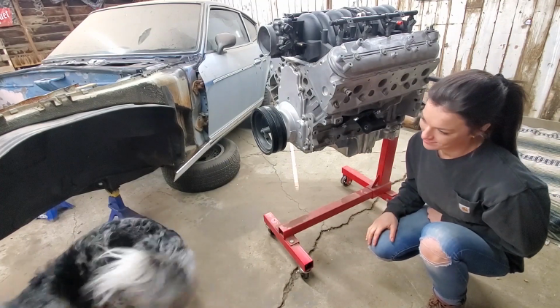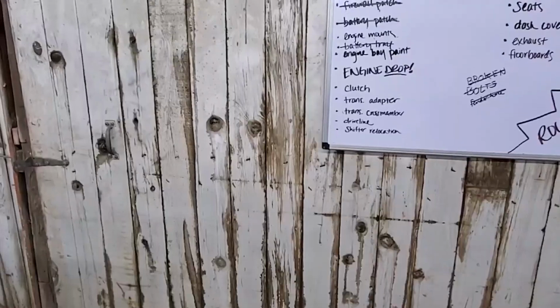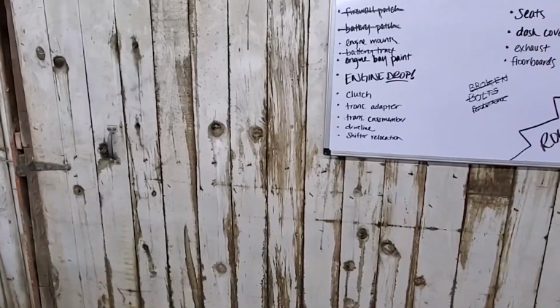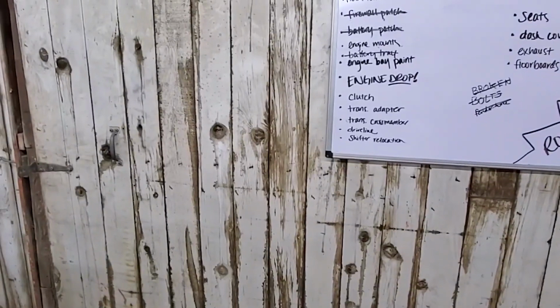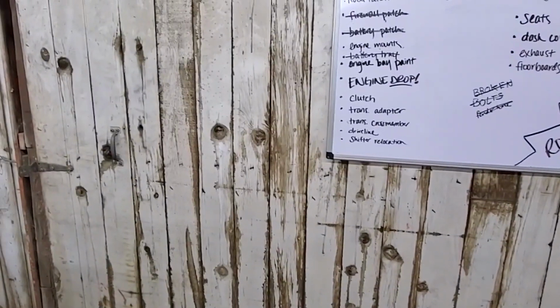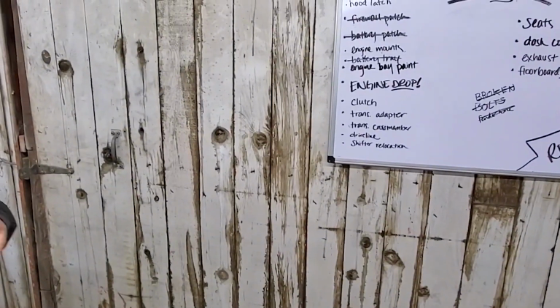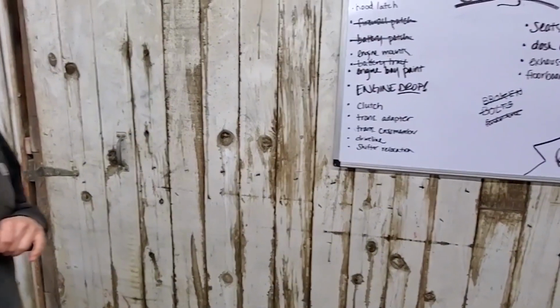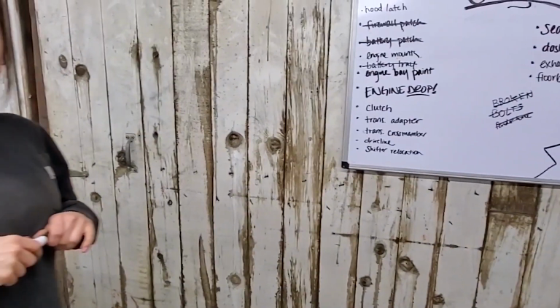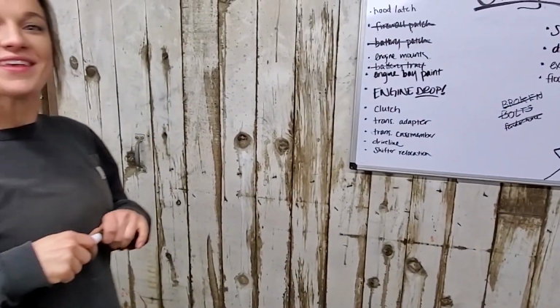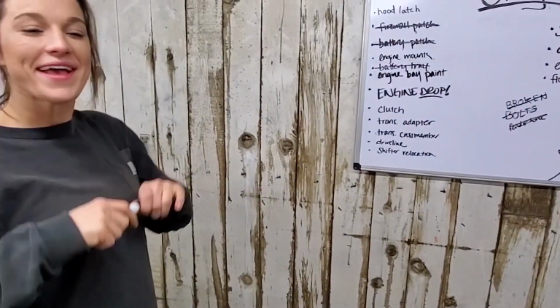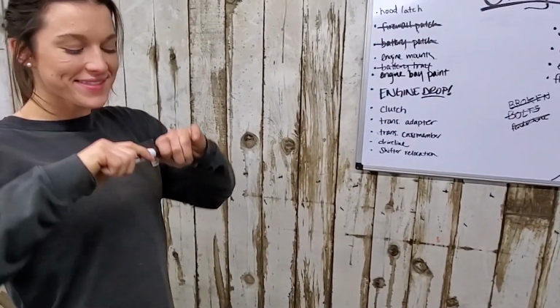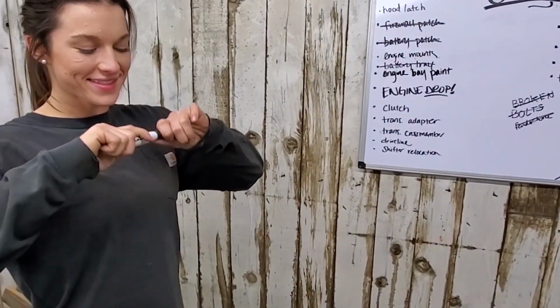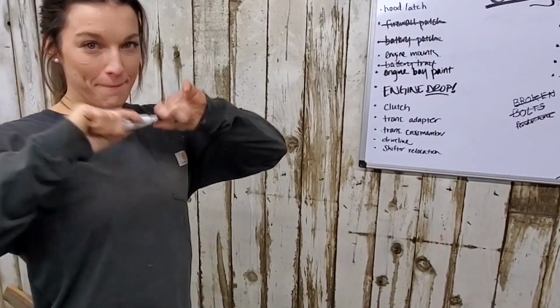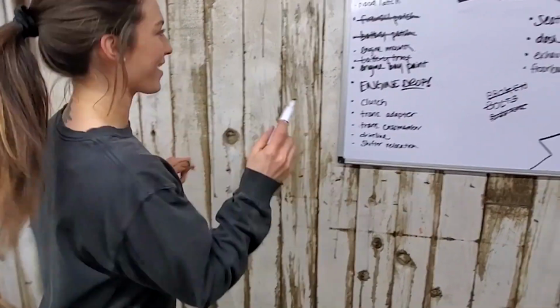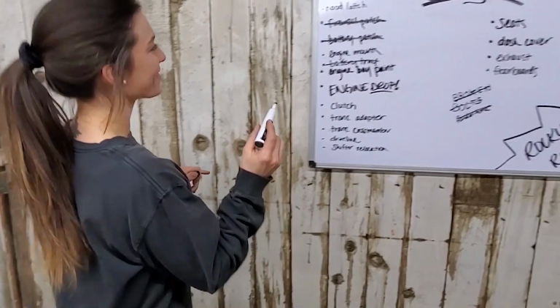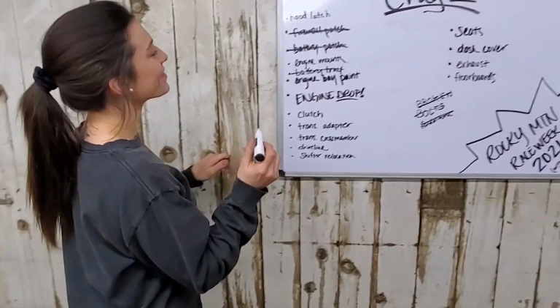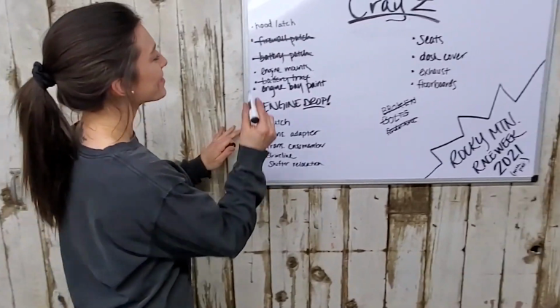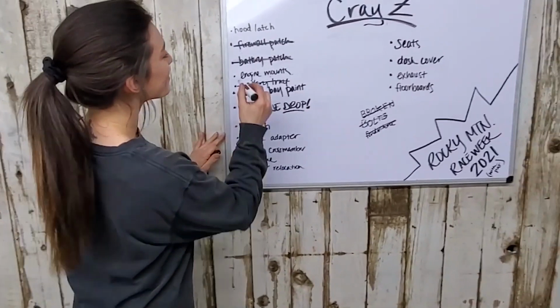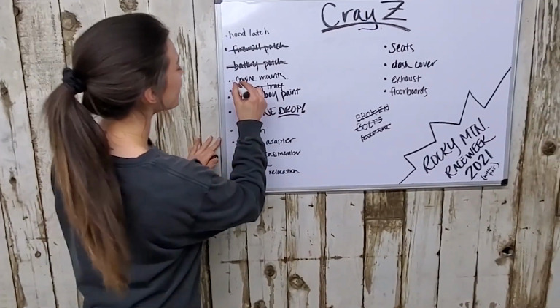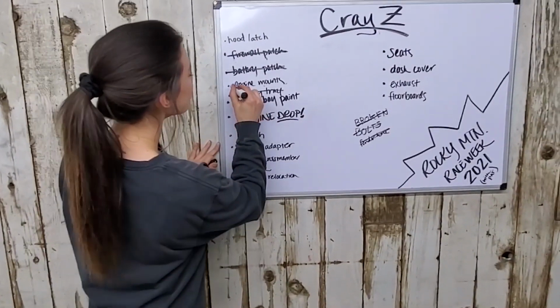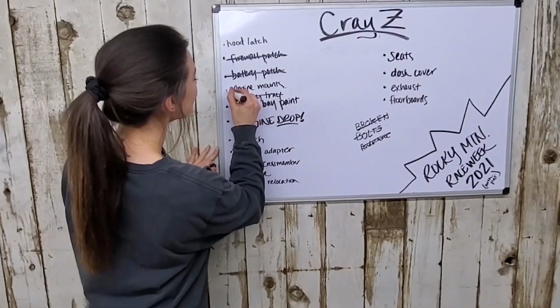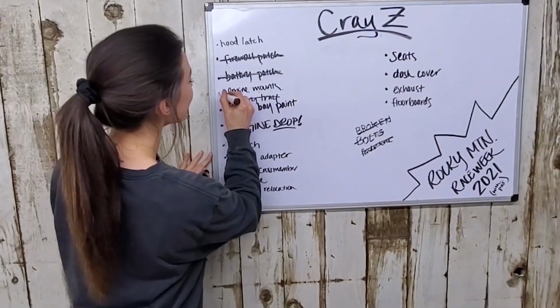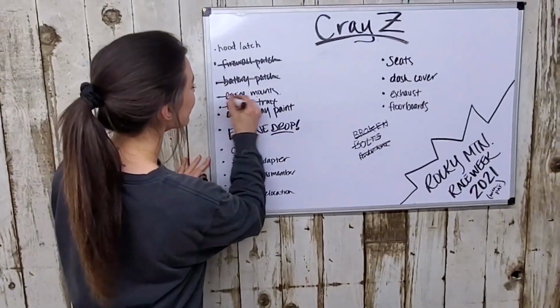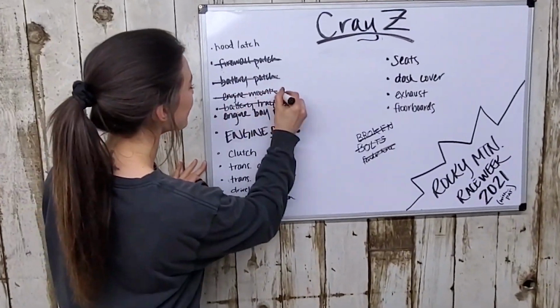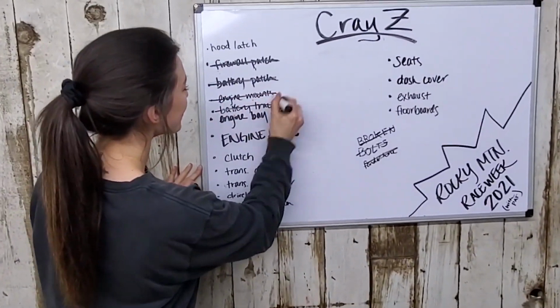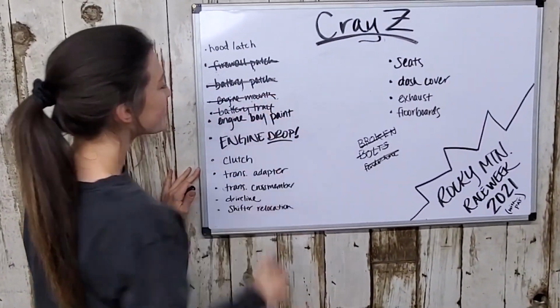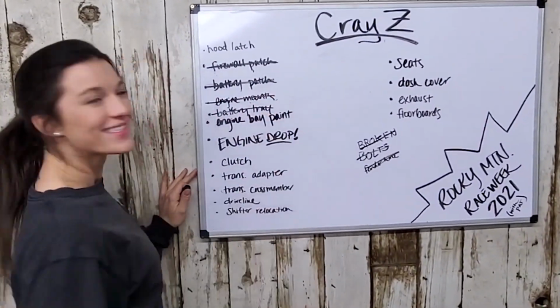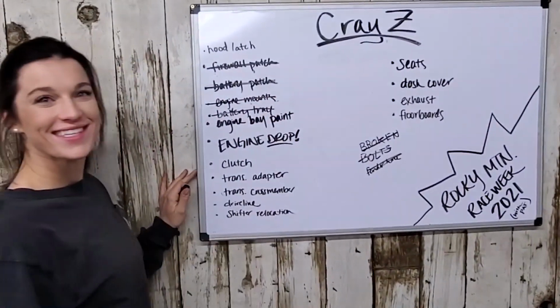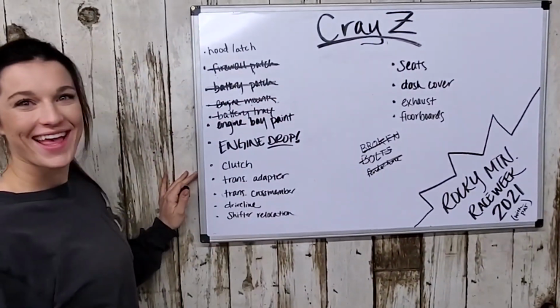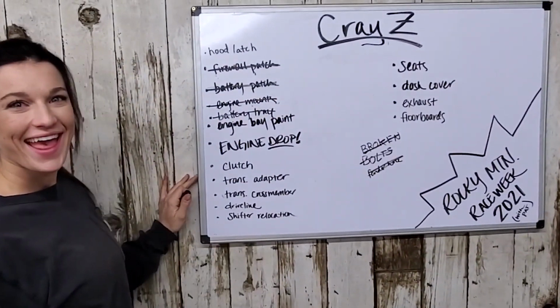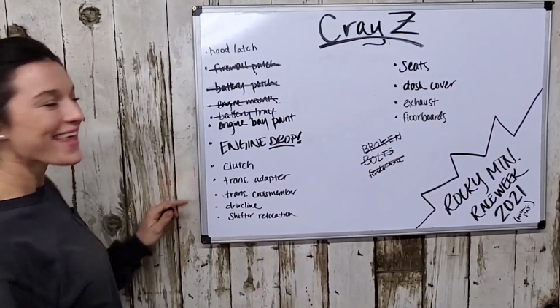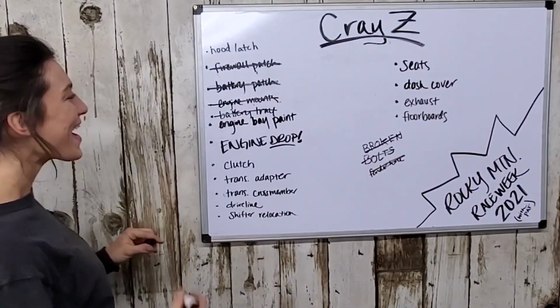You want to cross off engine mounts? Yes! Heck yeah!